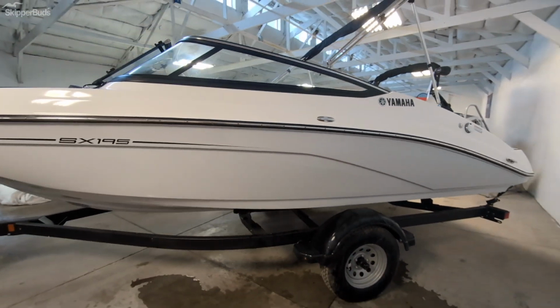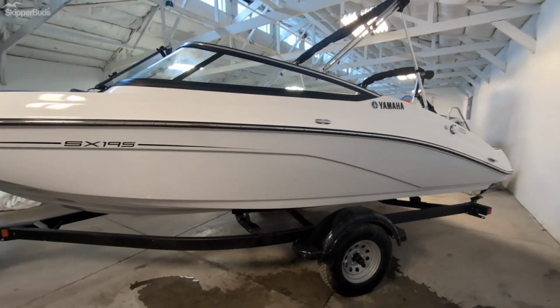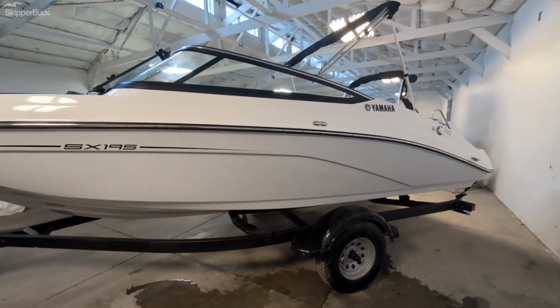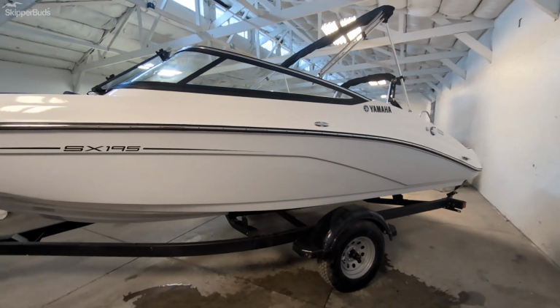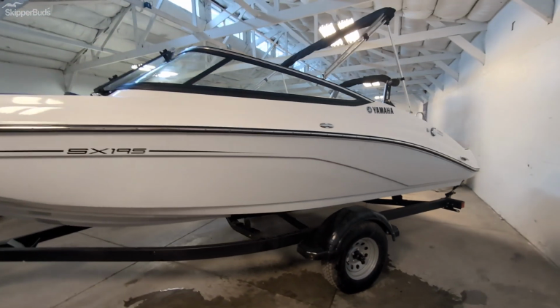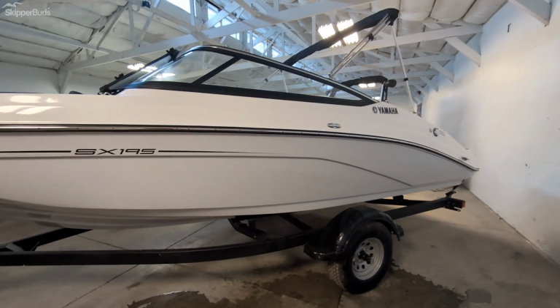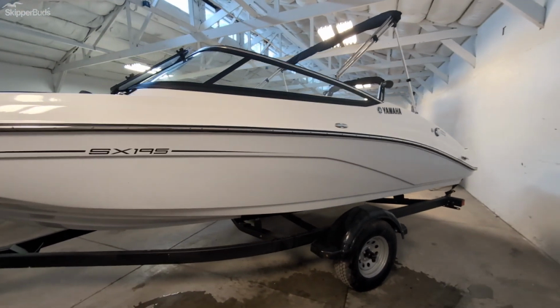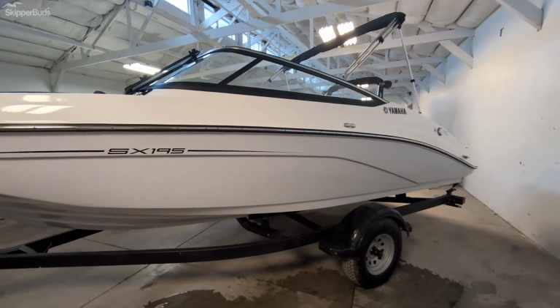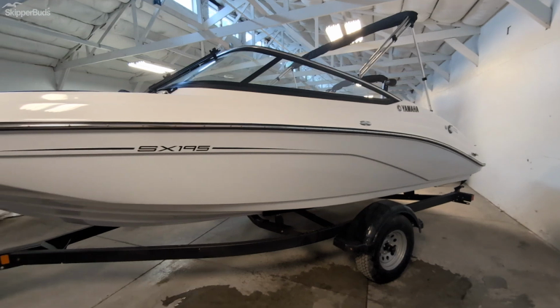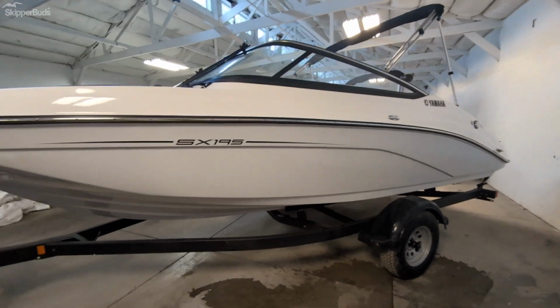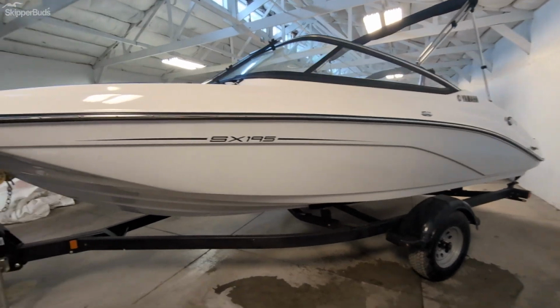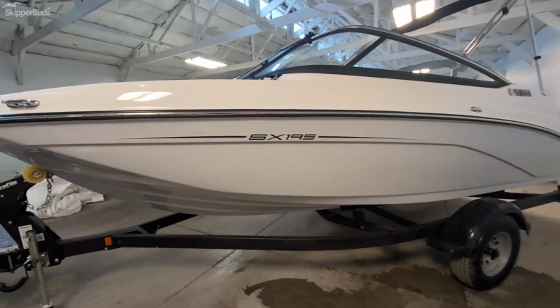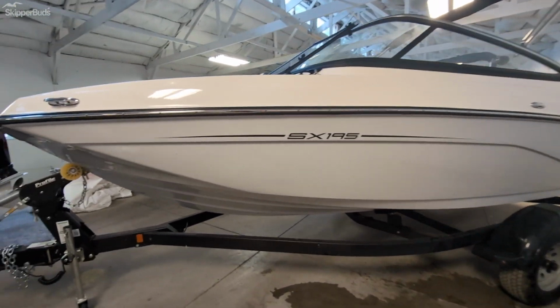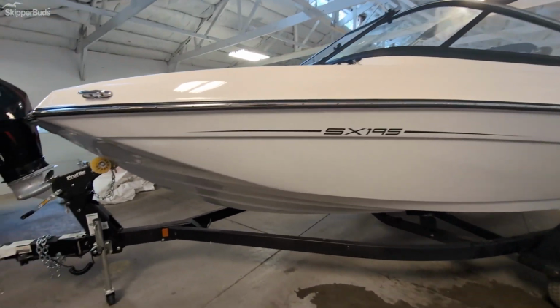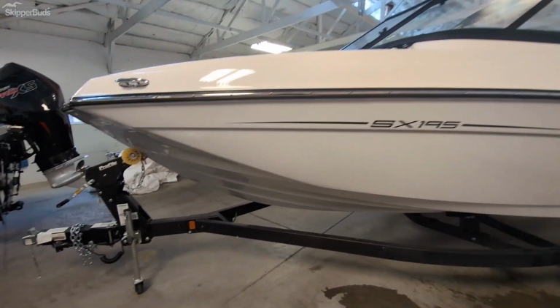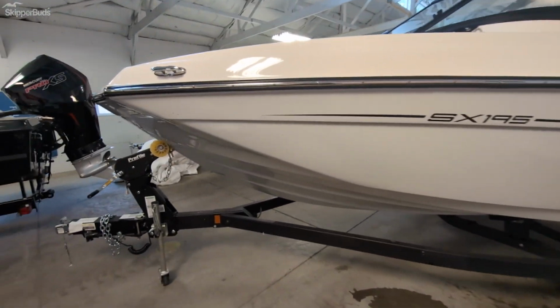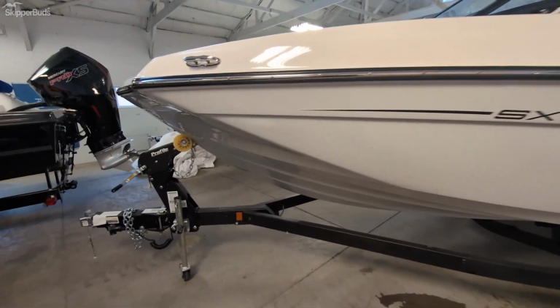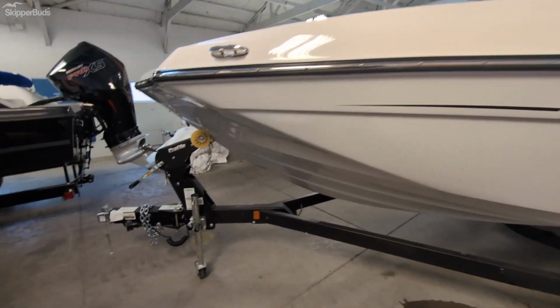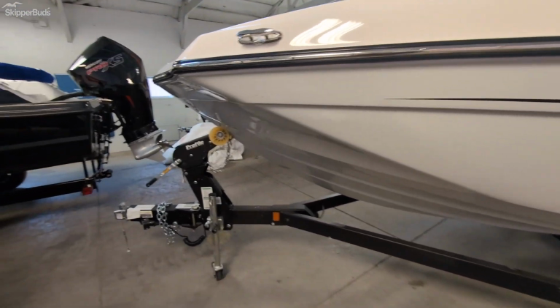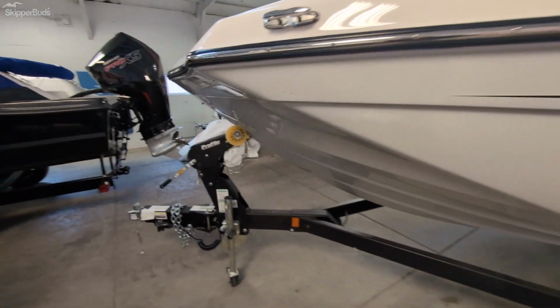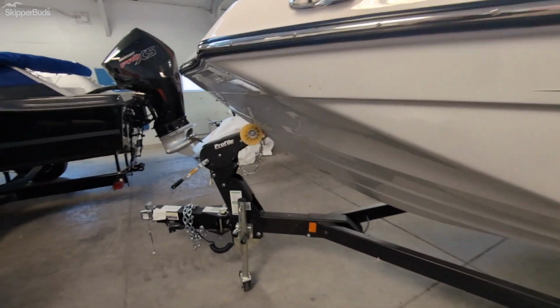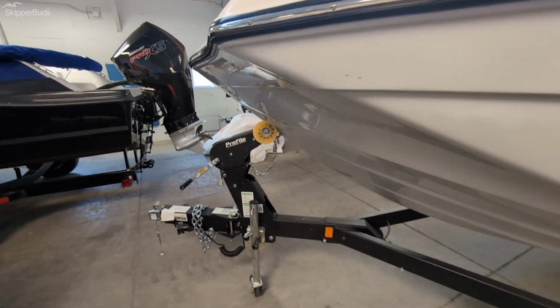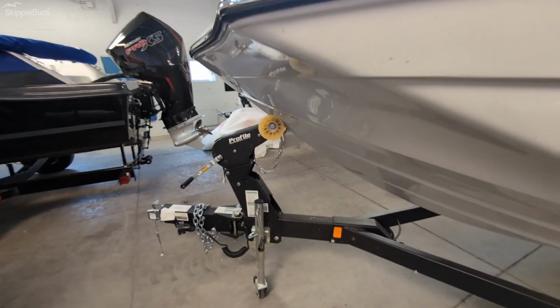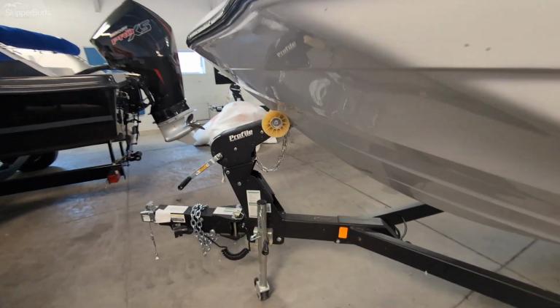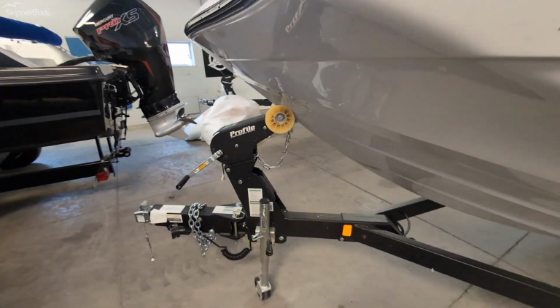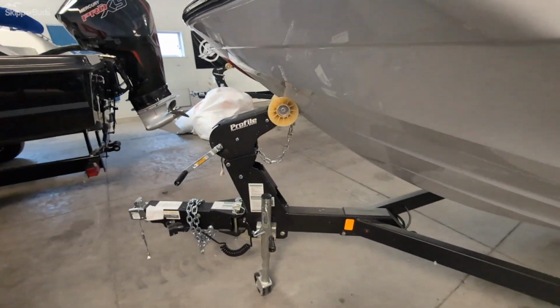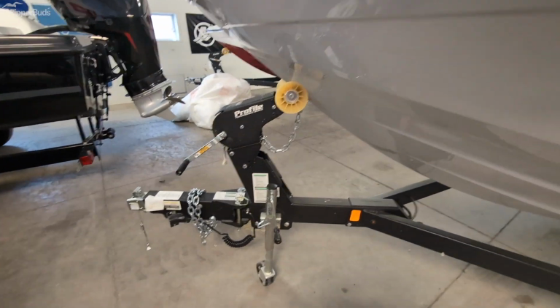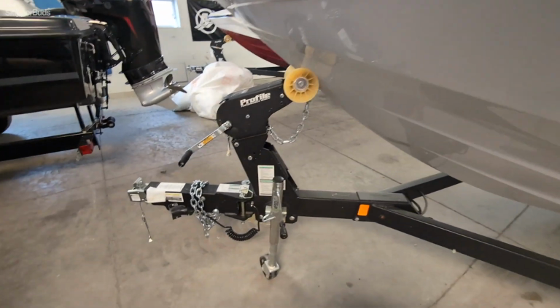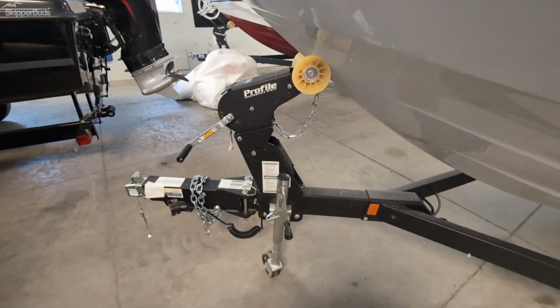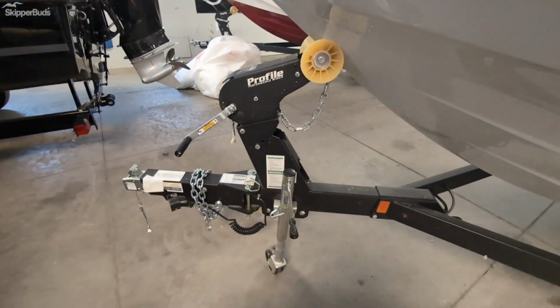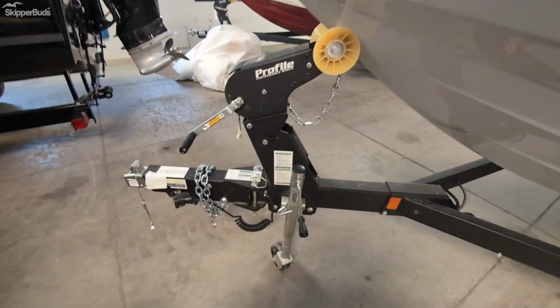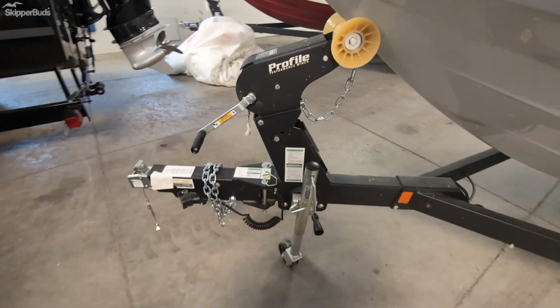It comes with a single axle trailer, a nice powerful profile winch, and a swing tongue.